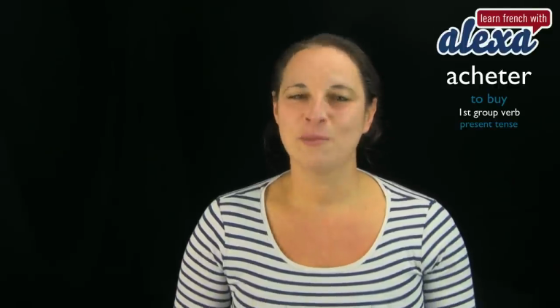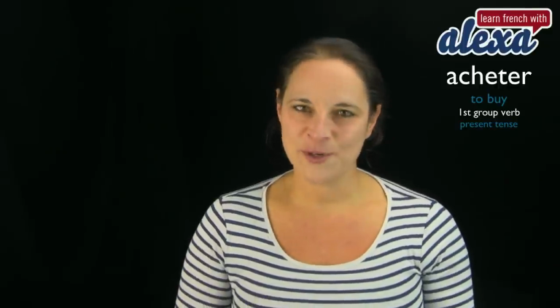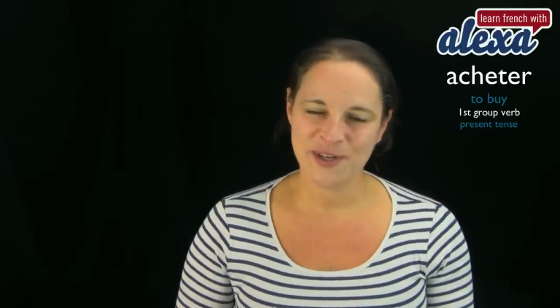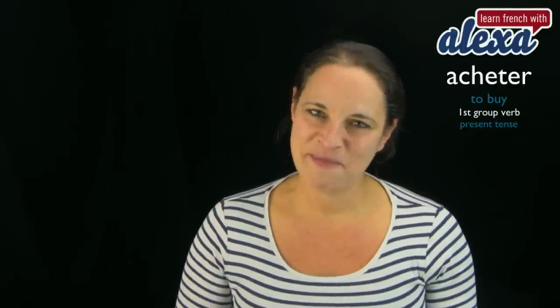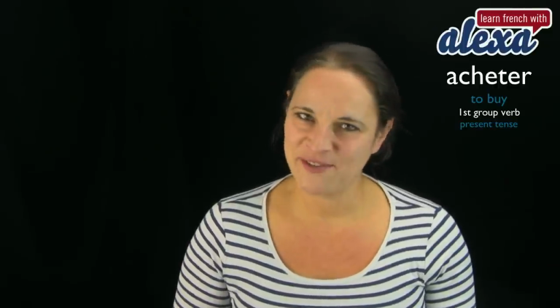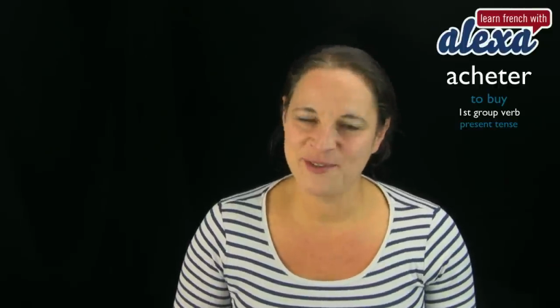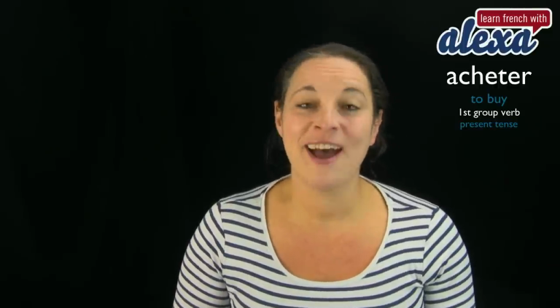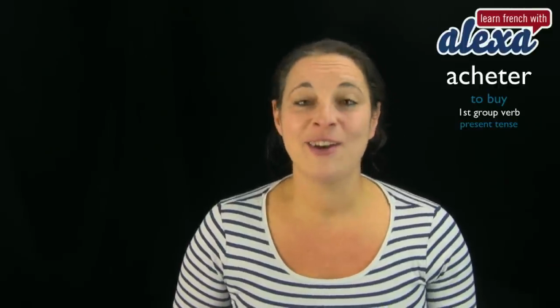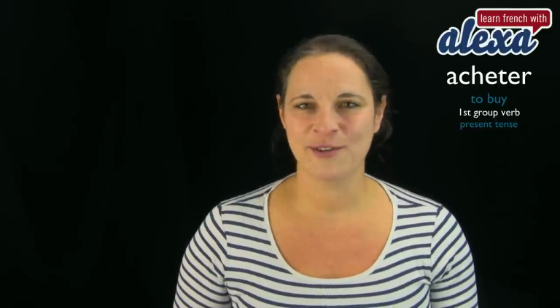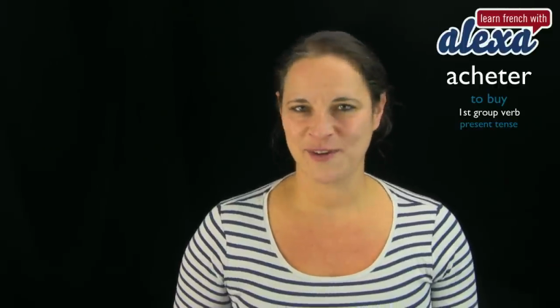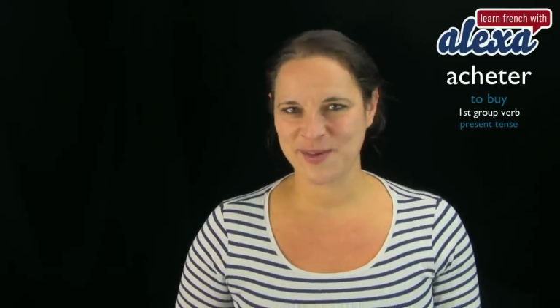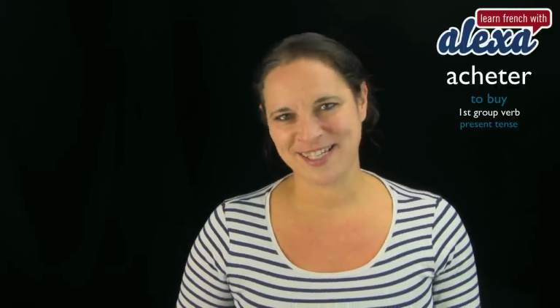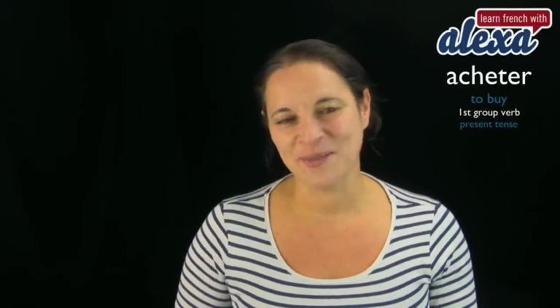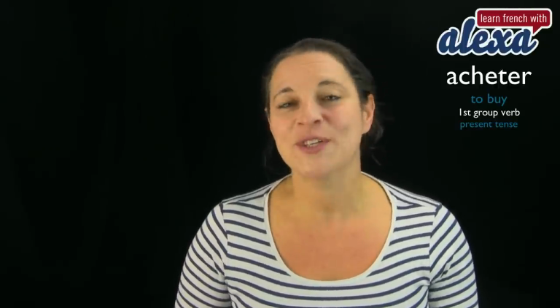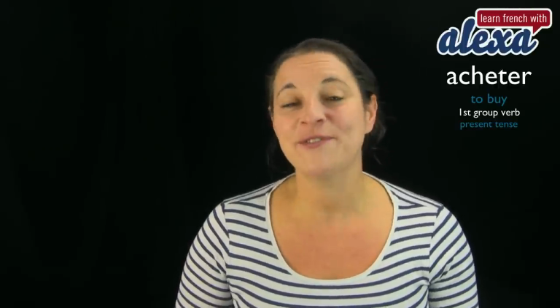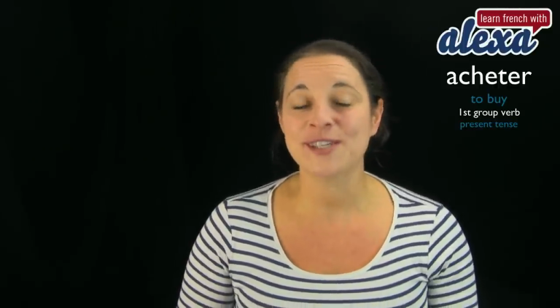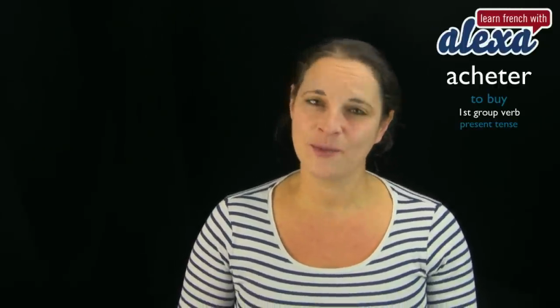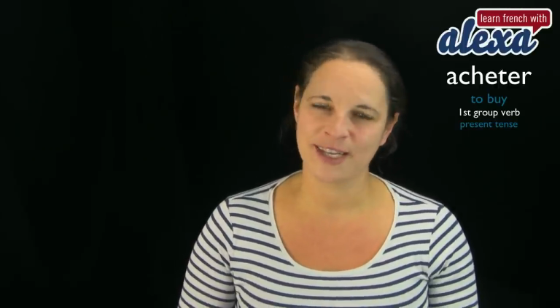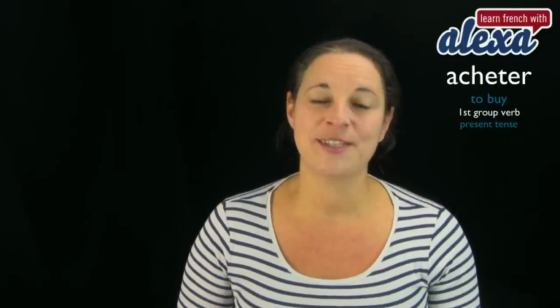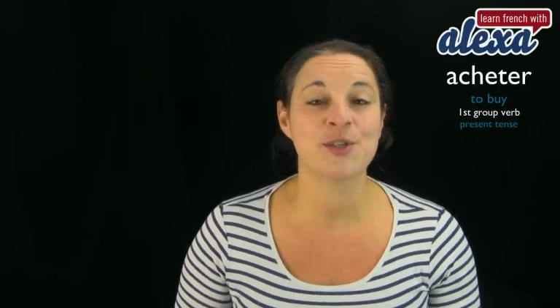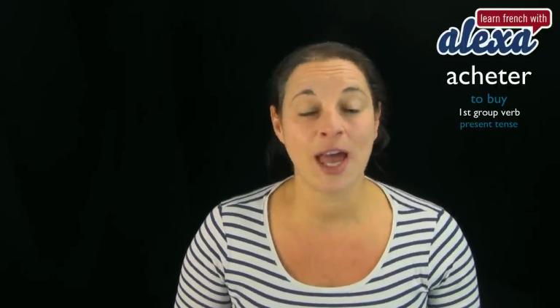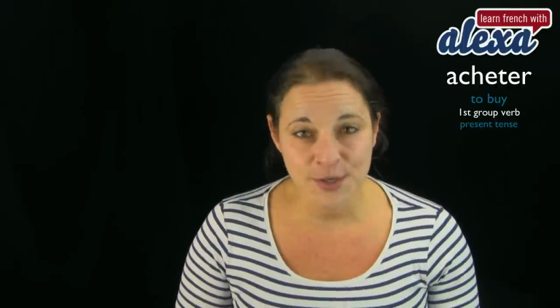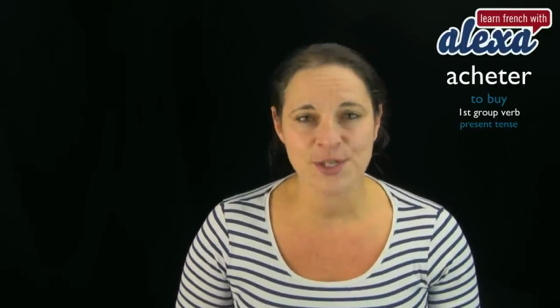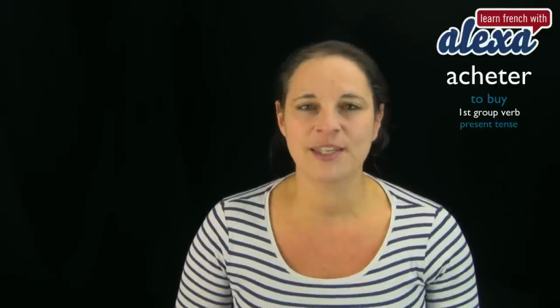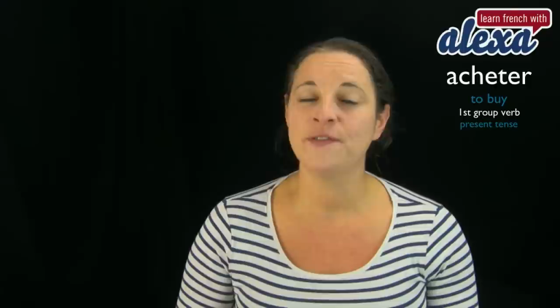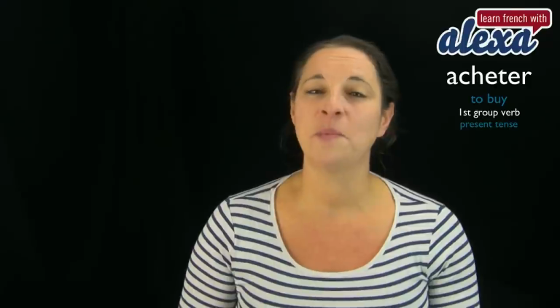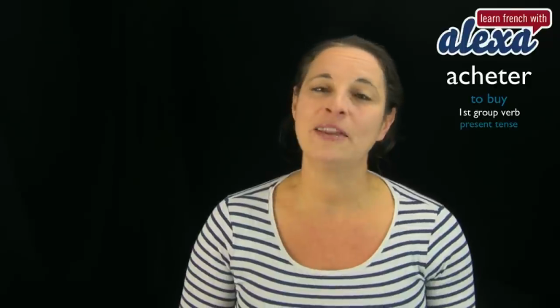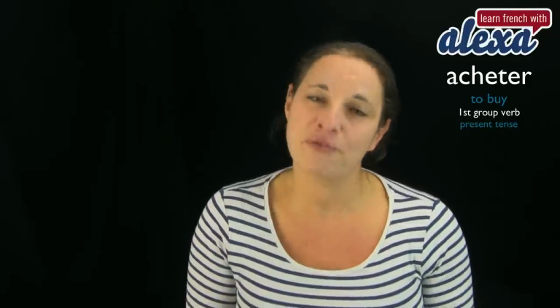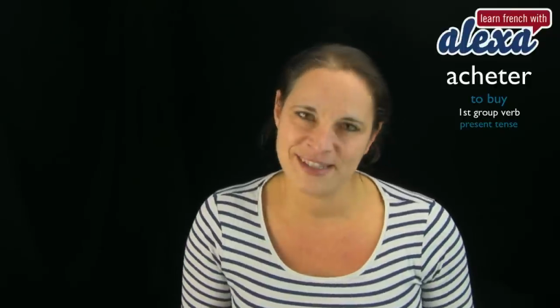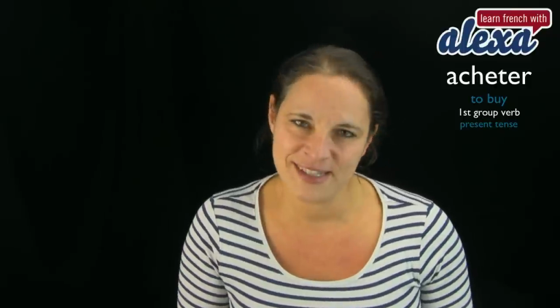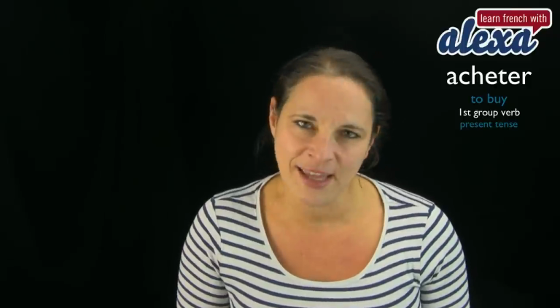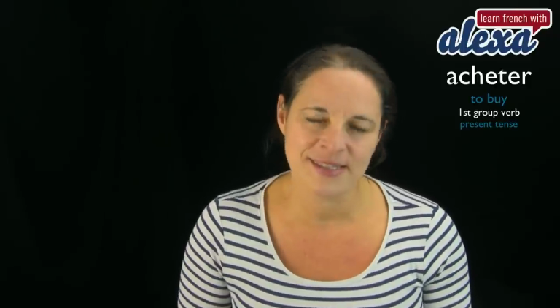Bonjour et bienvenue à Learn French with Alexain. Today, folks, I would like to teach you how to conjugate a verb in the present tense.